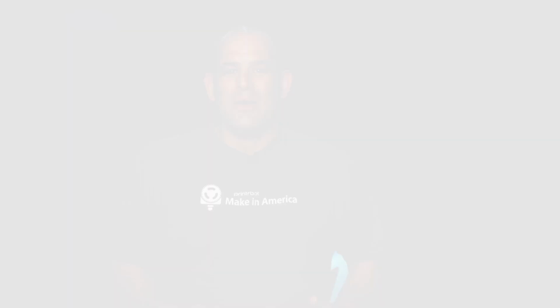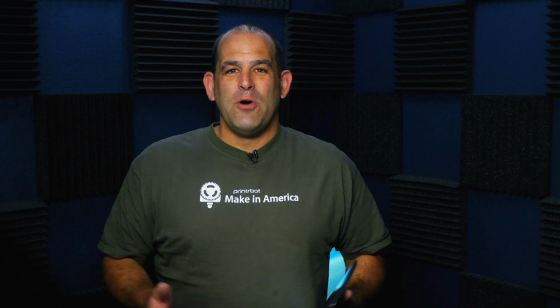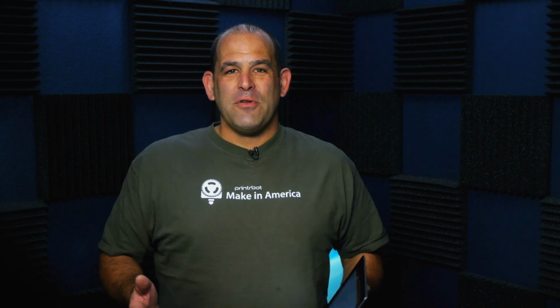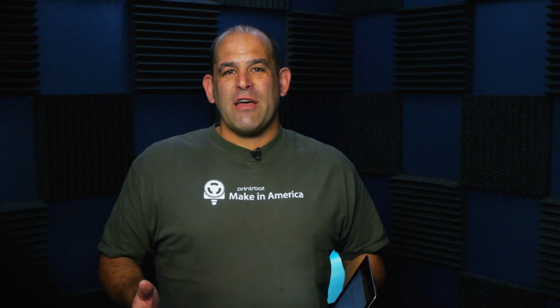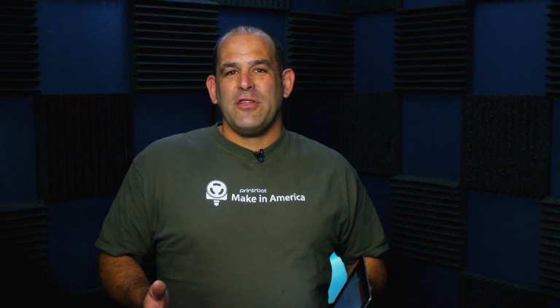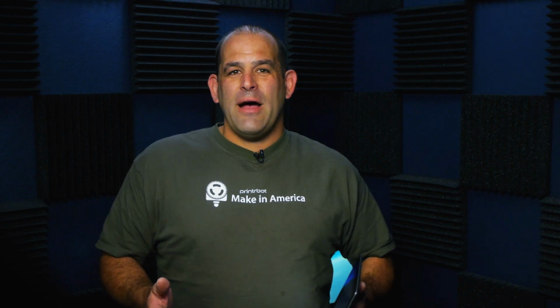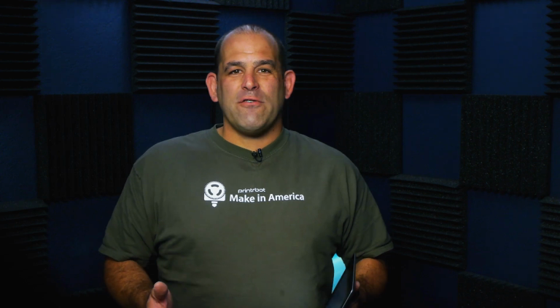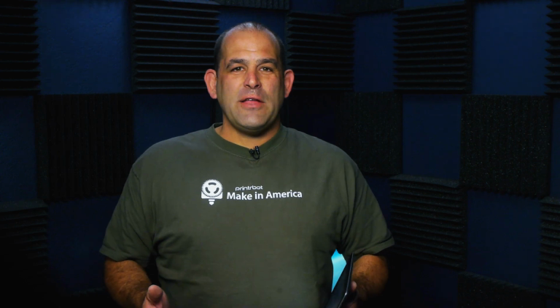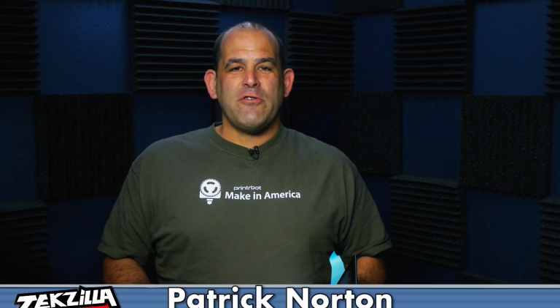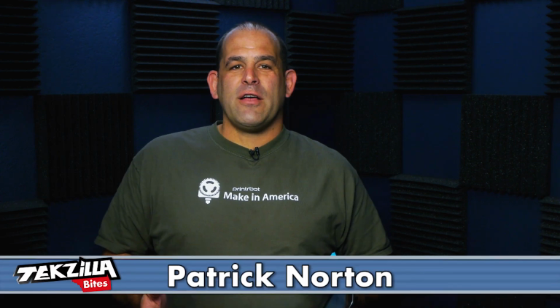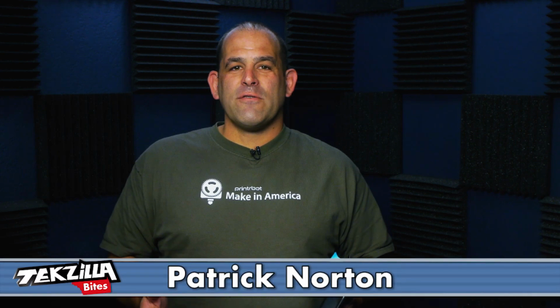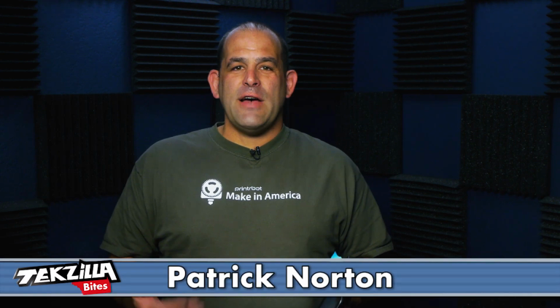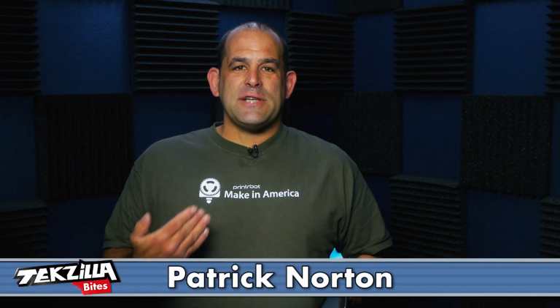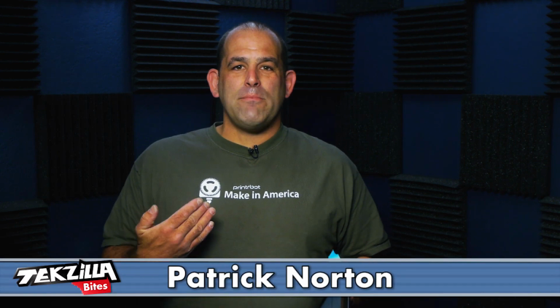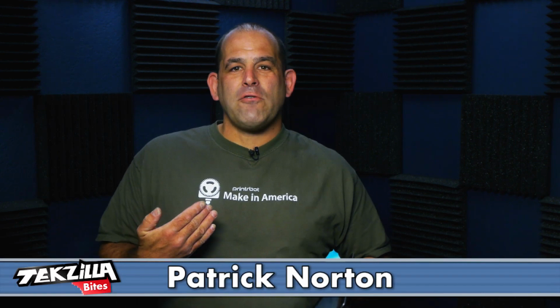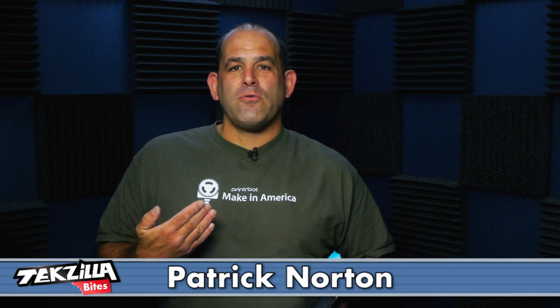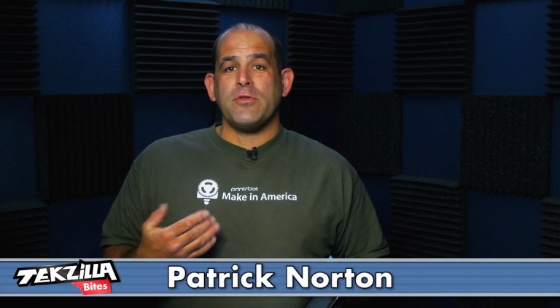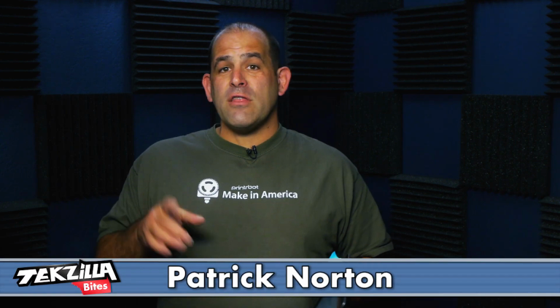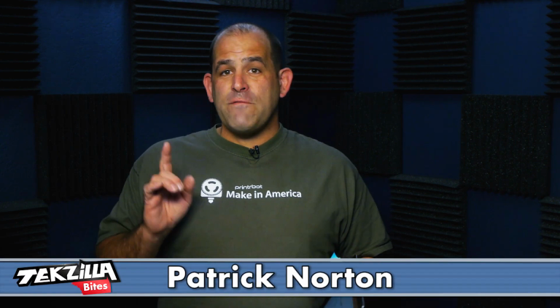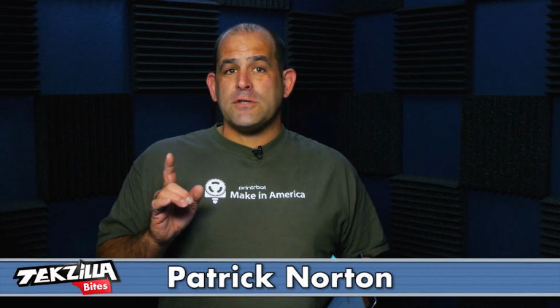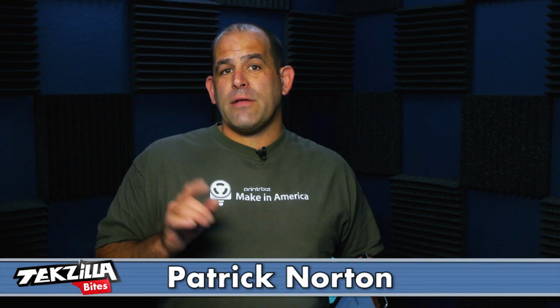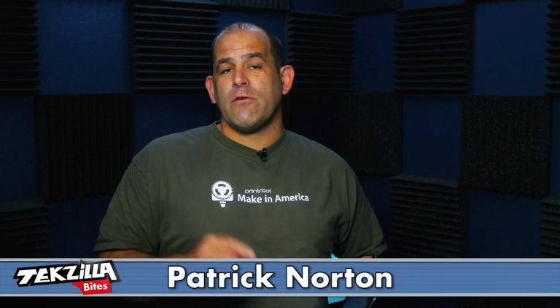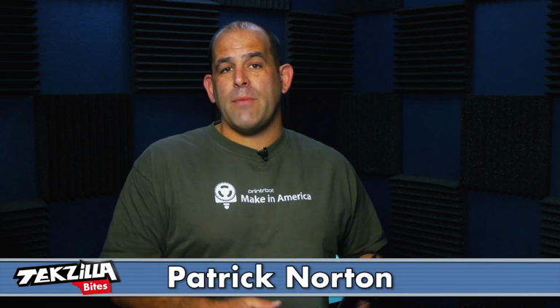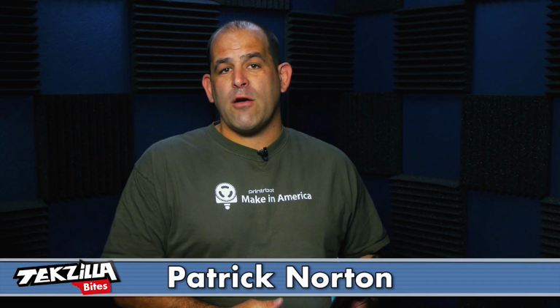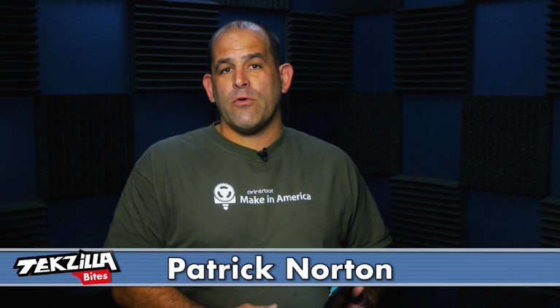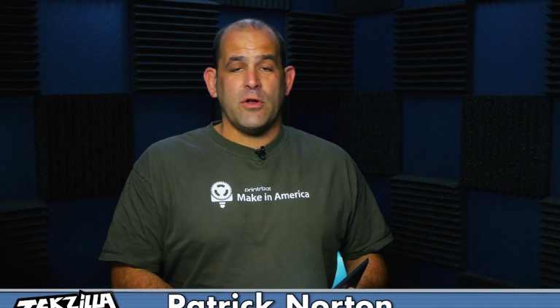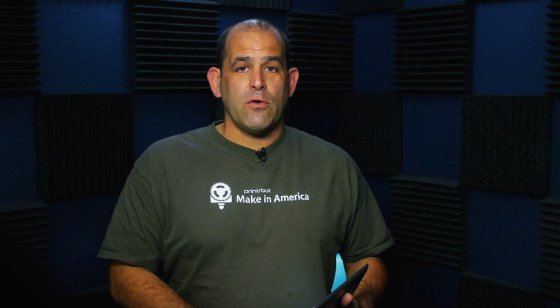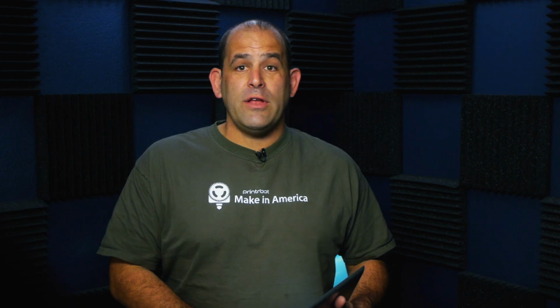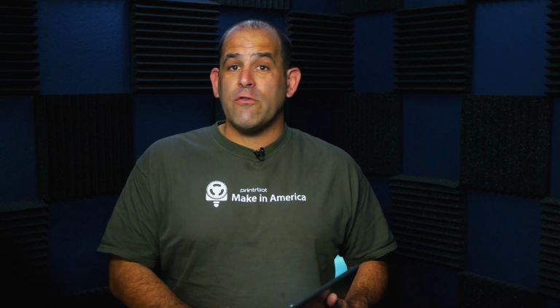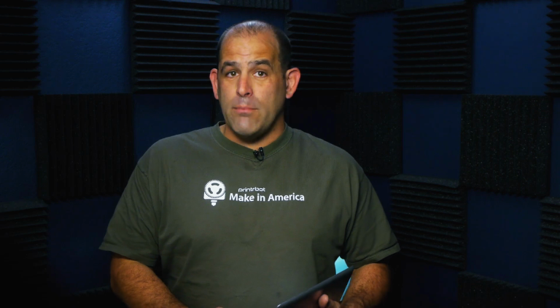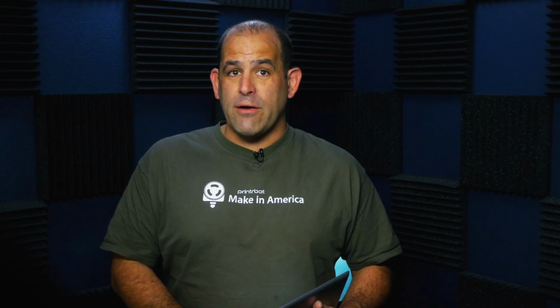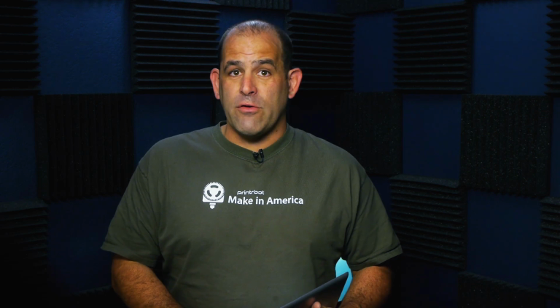Welcome to Techzilla Bites, feeding your tech hunger fast. I'm Patrick Norton, and the first big news for Macworld 2014 is from Microsoft.